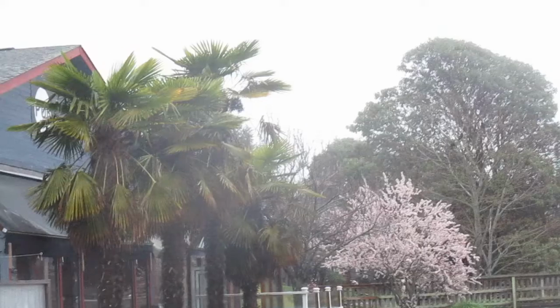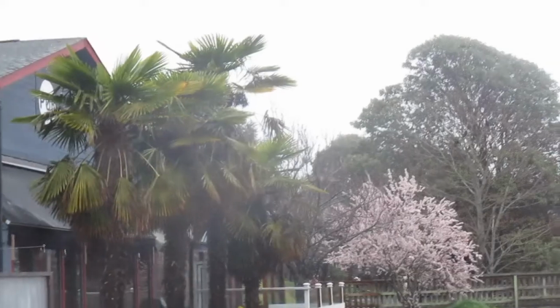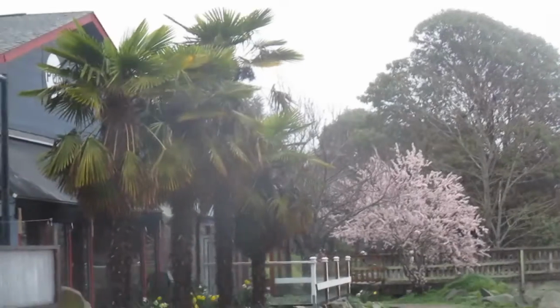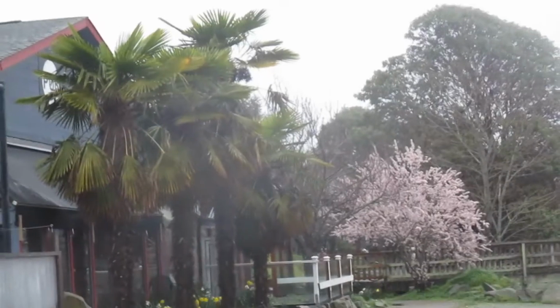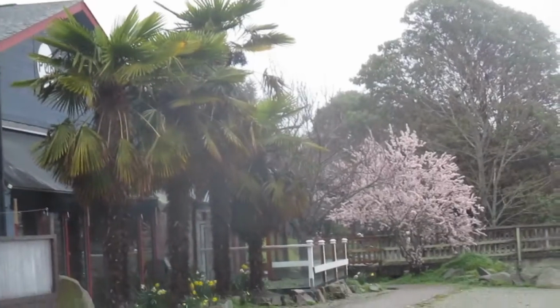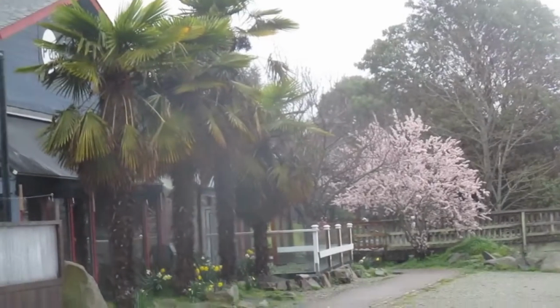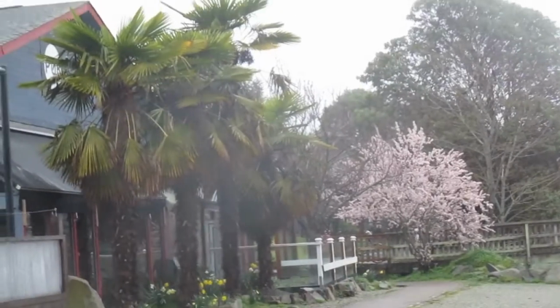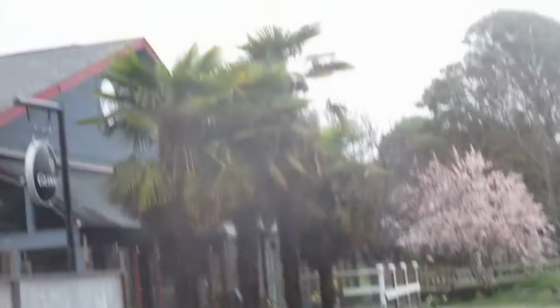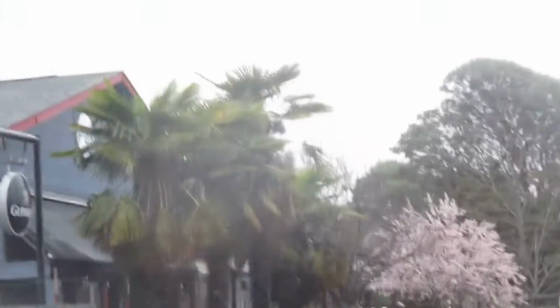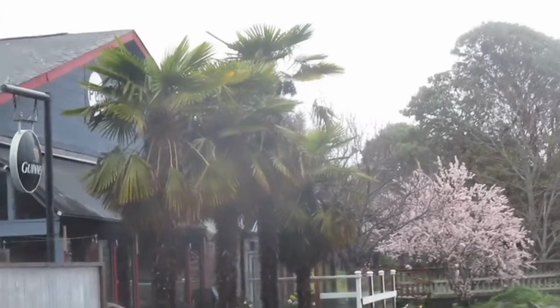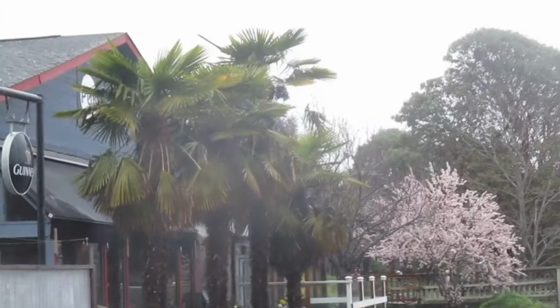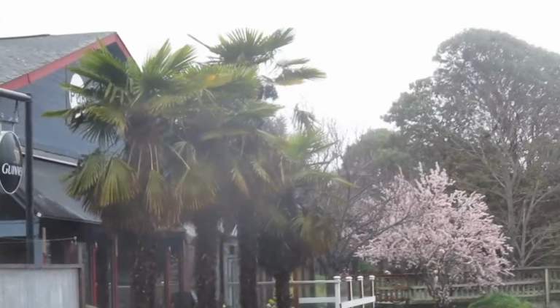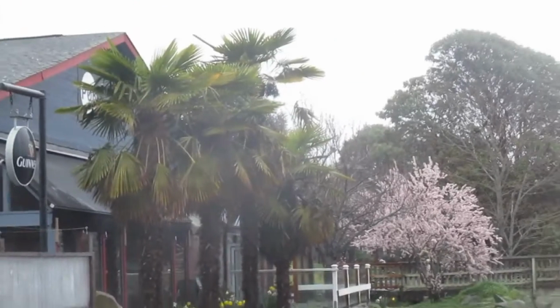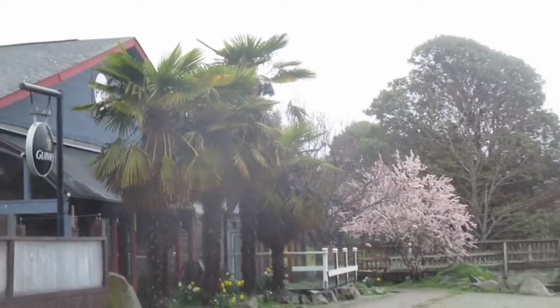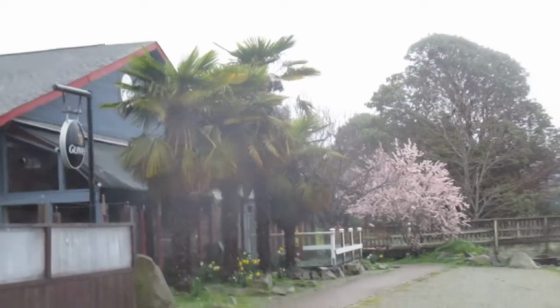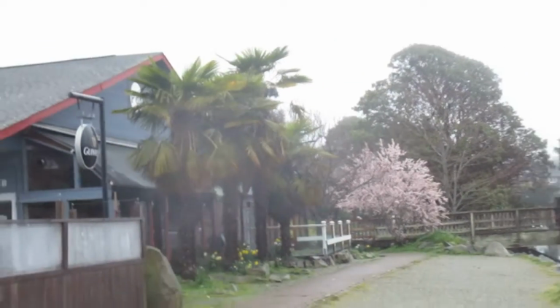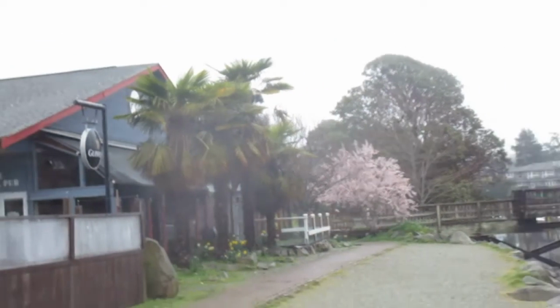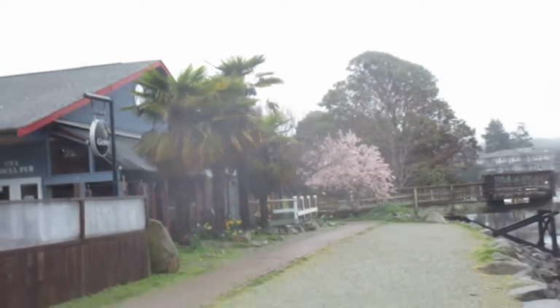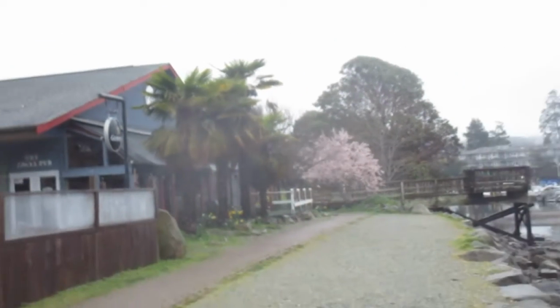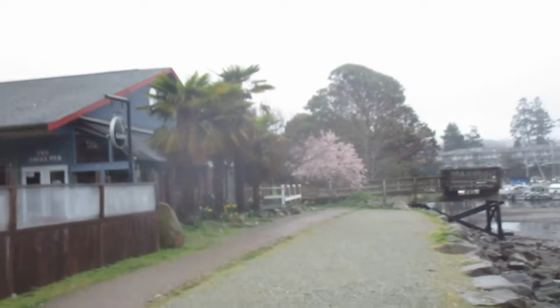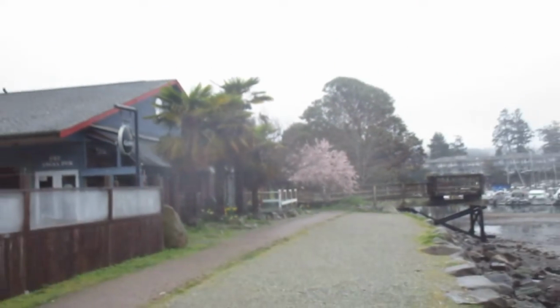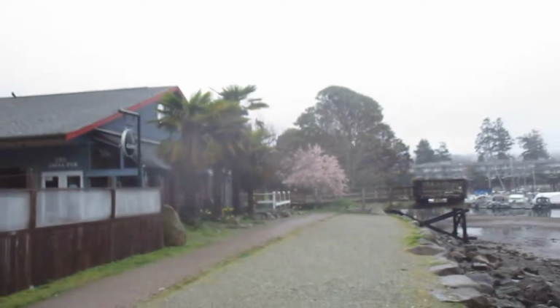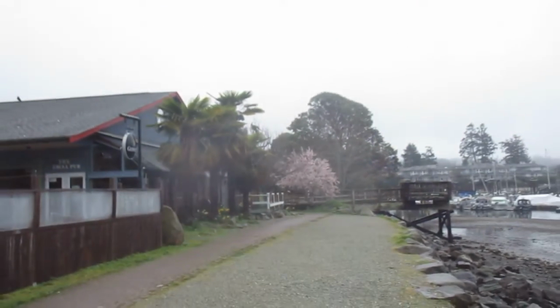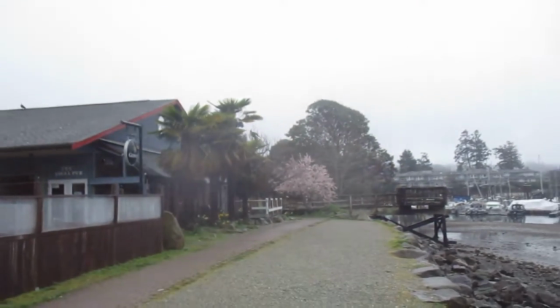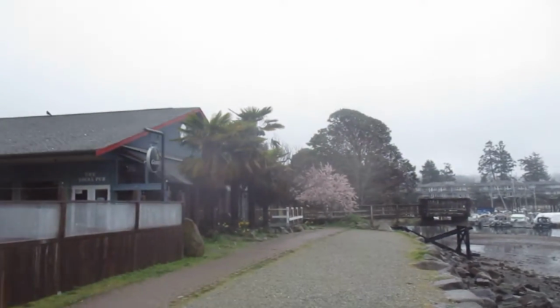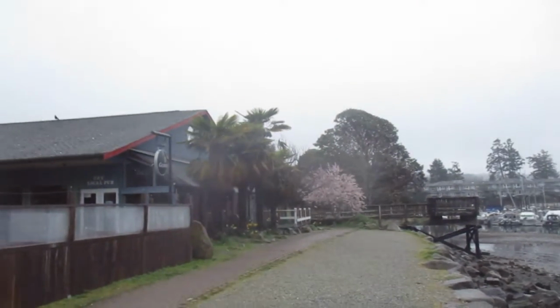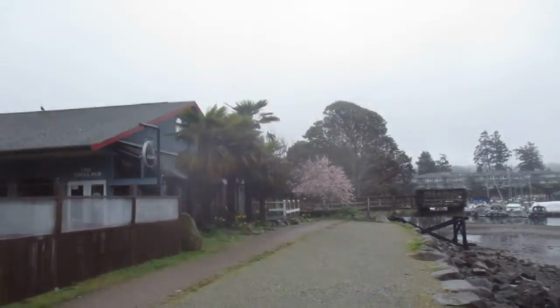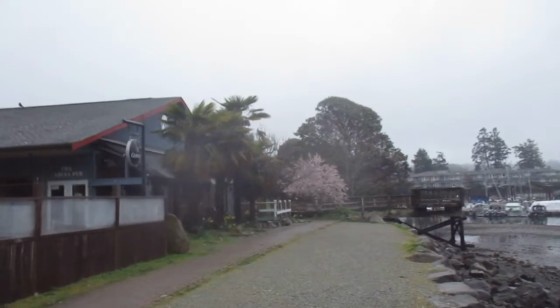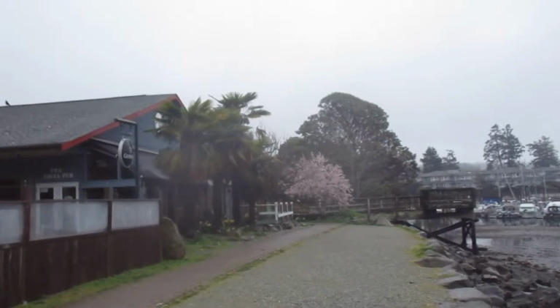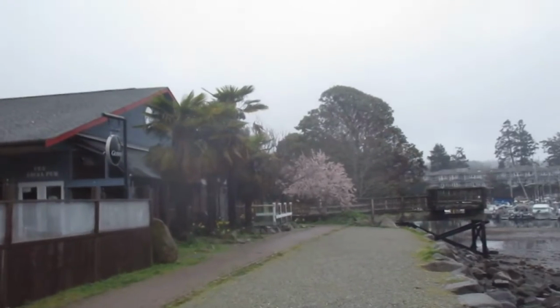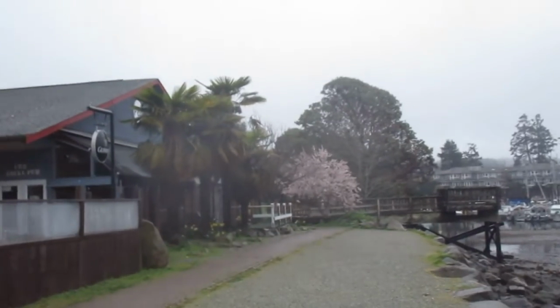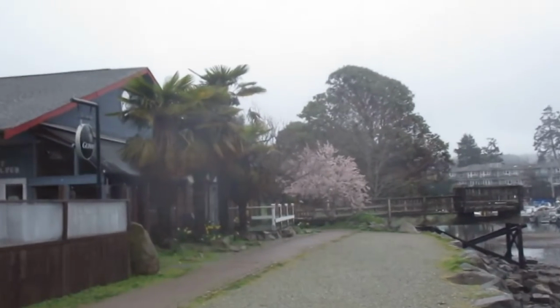Palm trees in the mist. Misty spring day on Salt Spring Island.